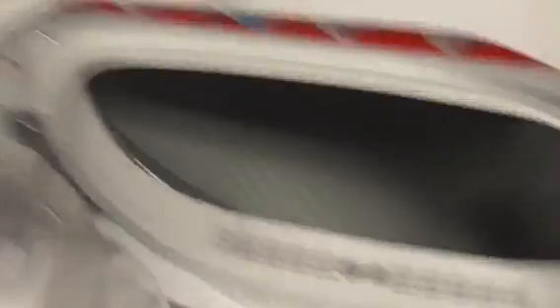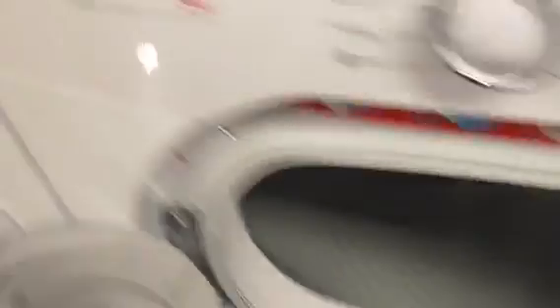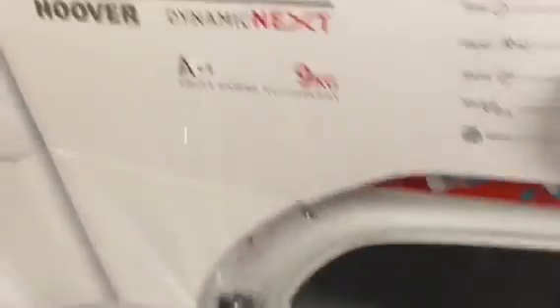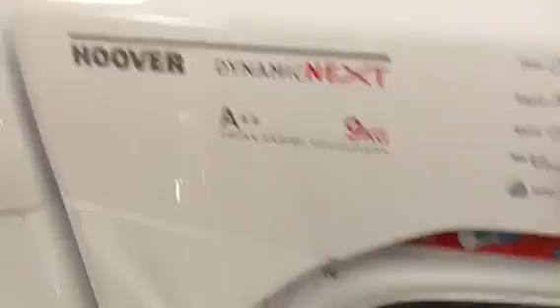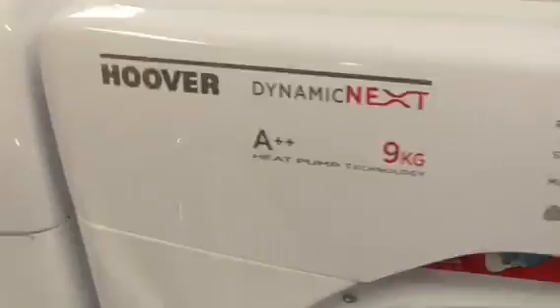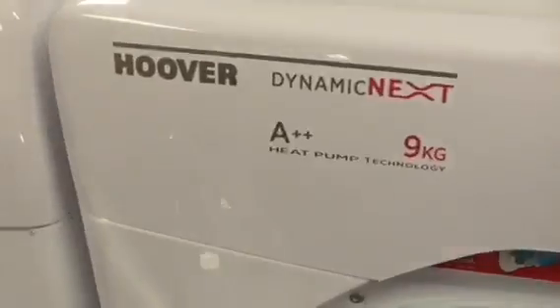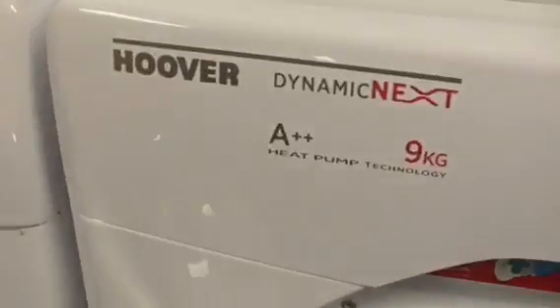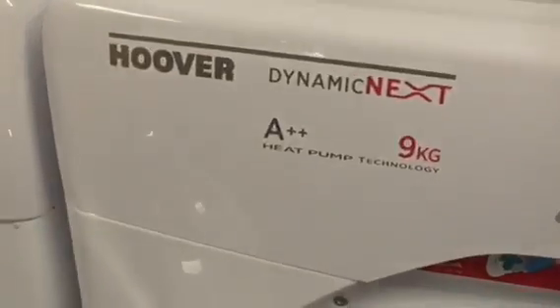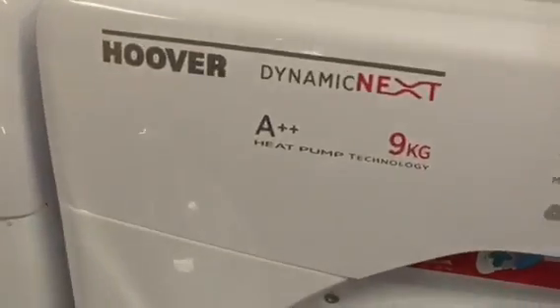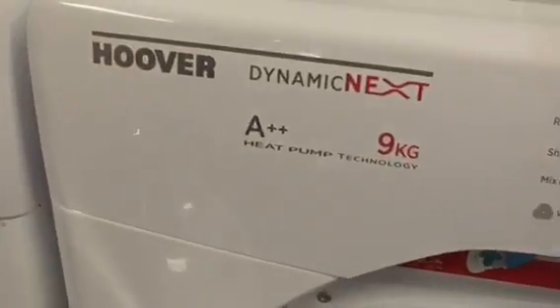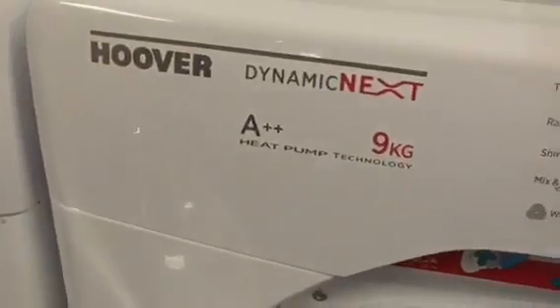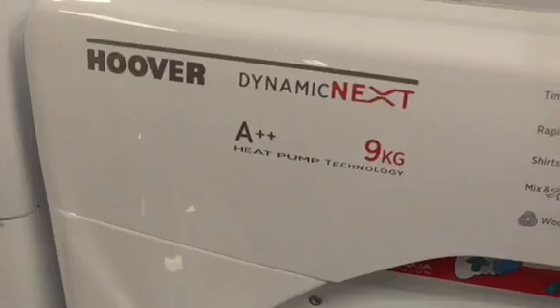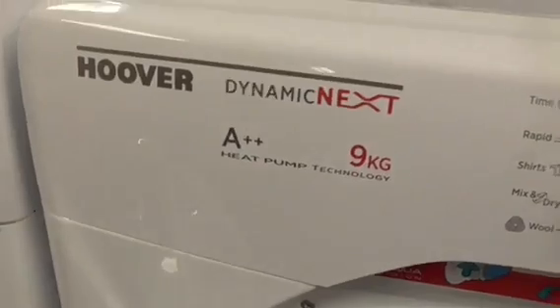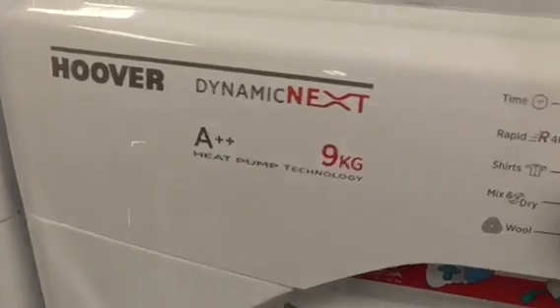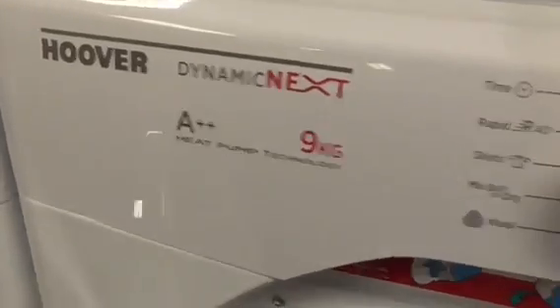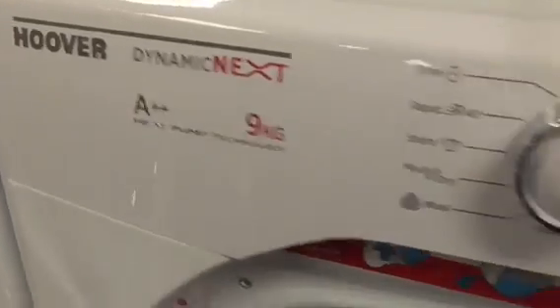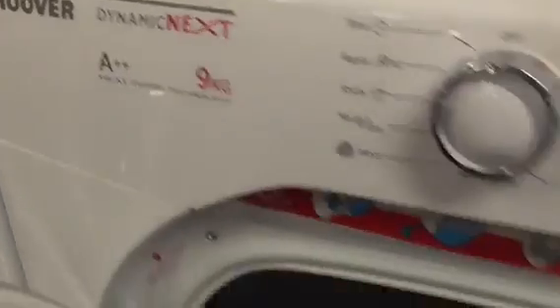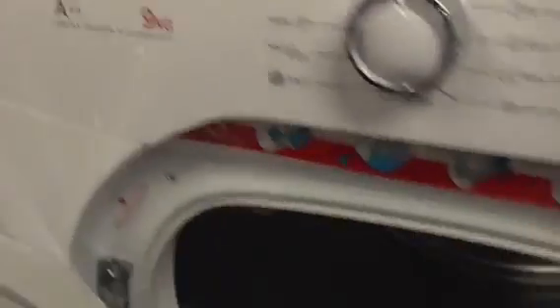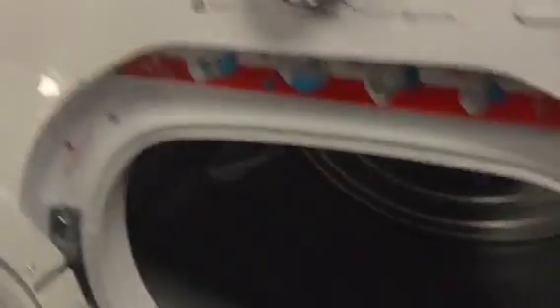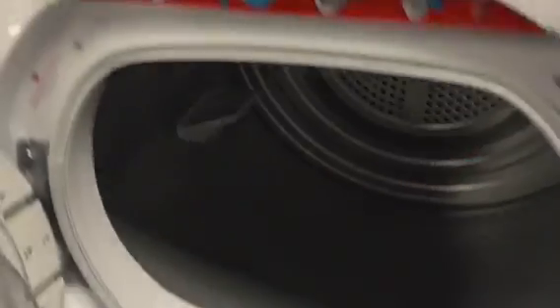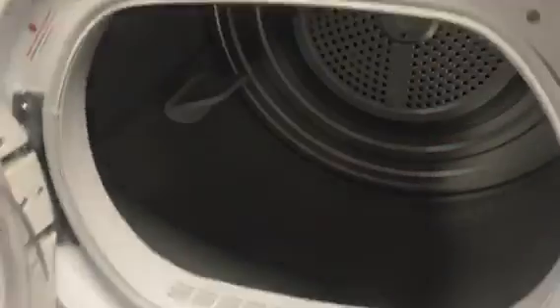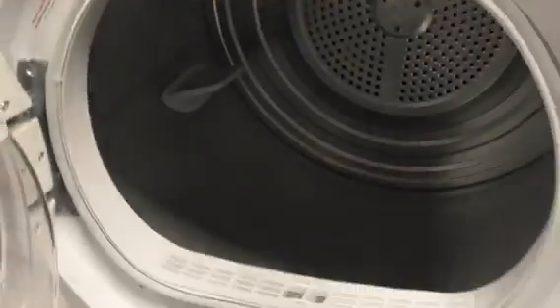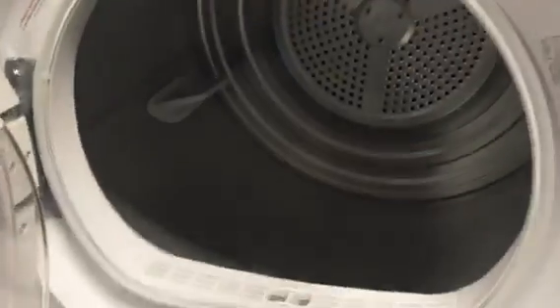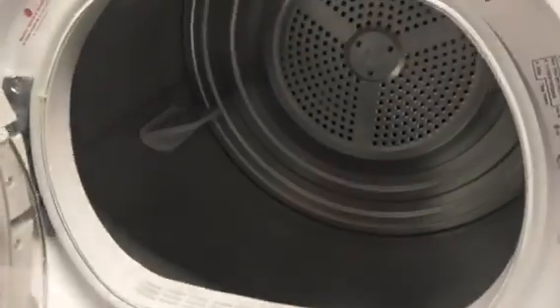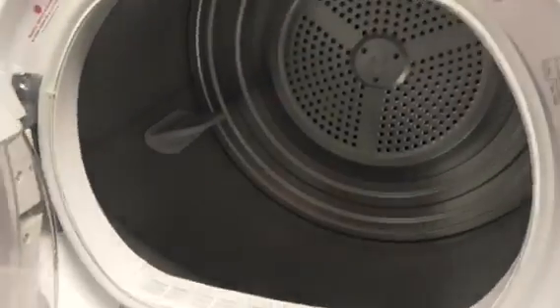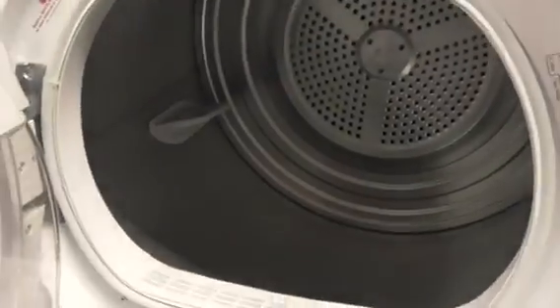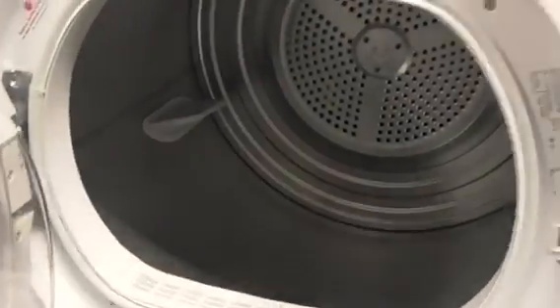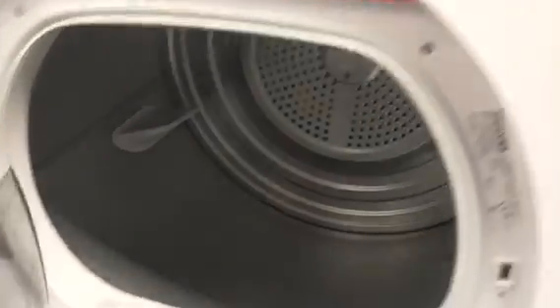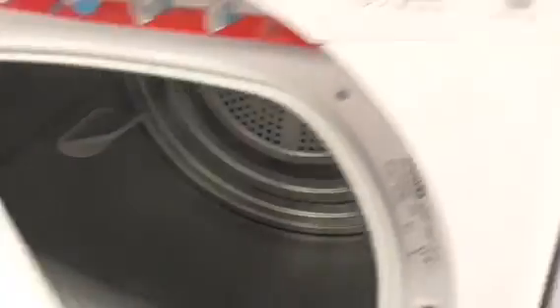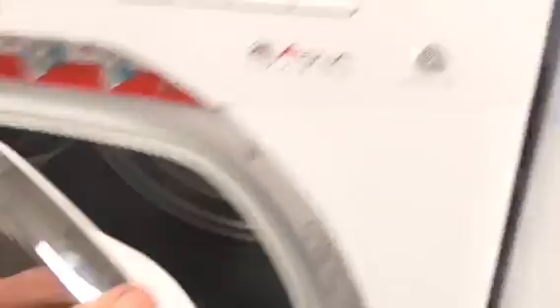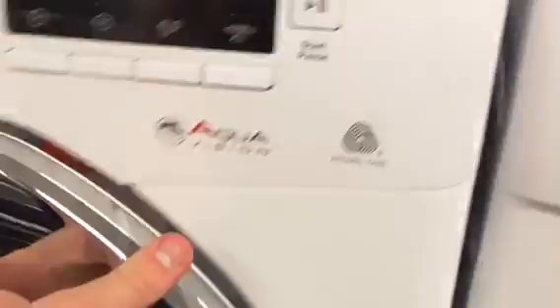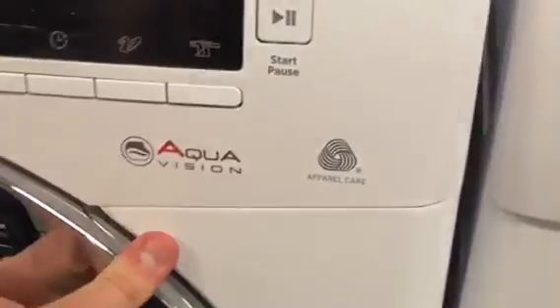We've got the Hoover DynaNext AA class 9kg heat pump Aqua Reverse dryer.